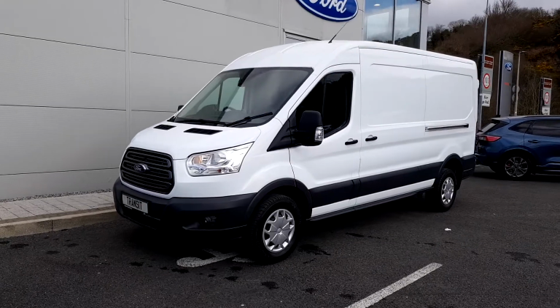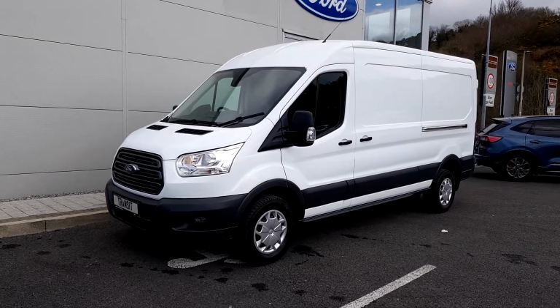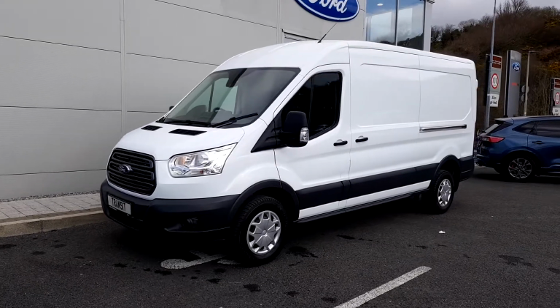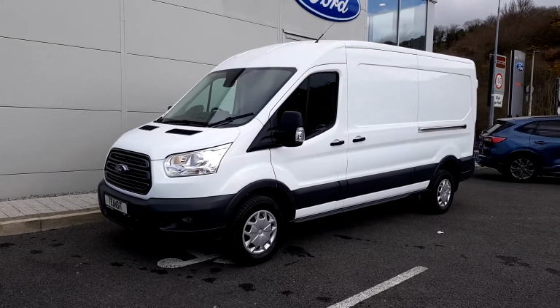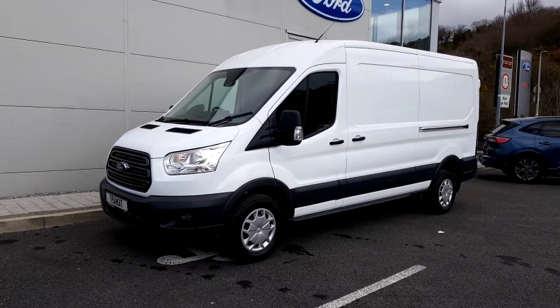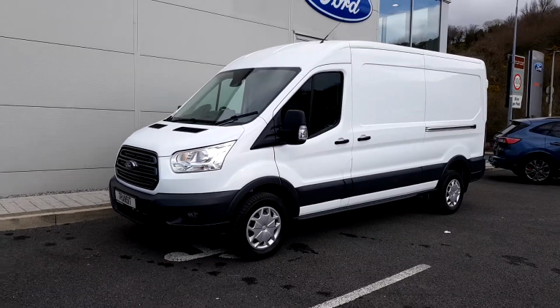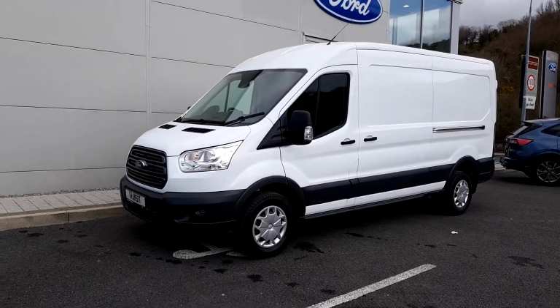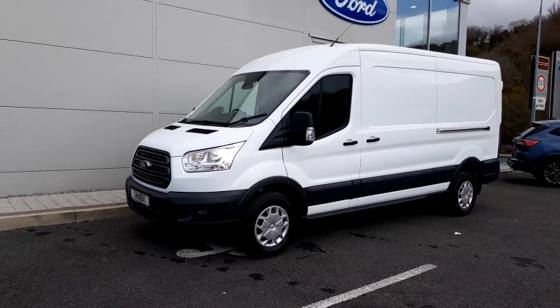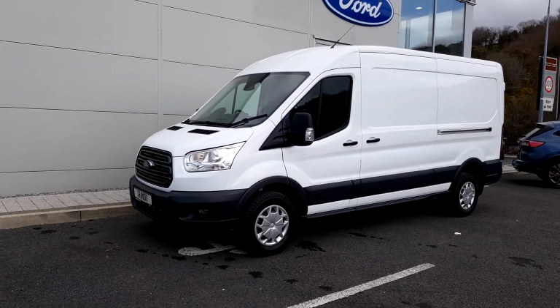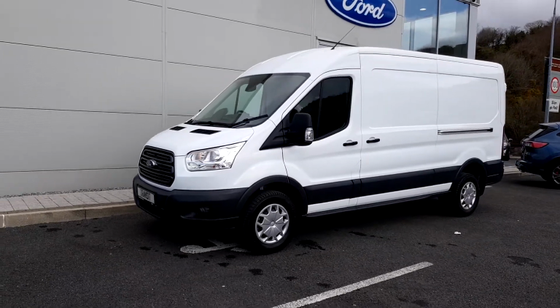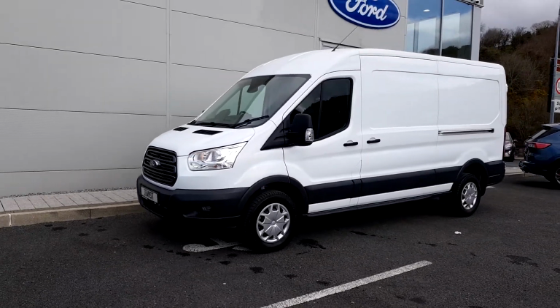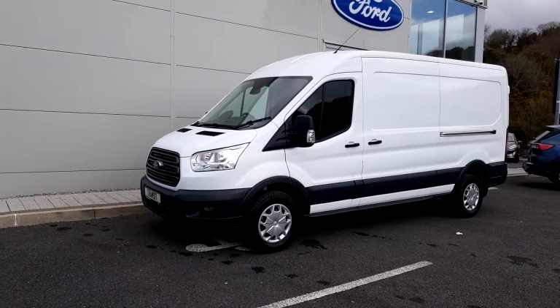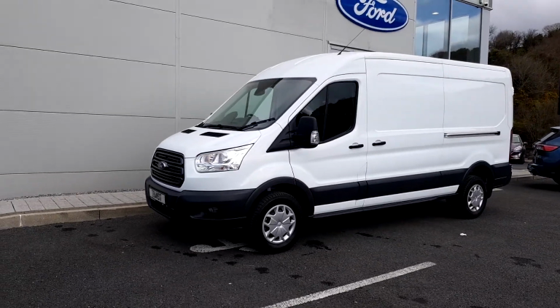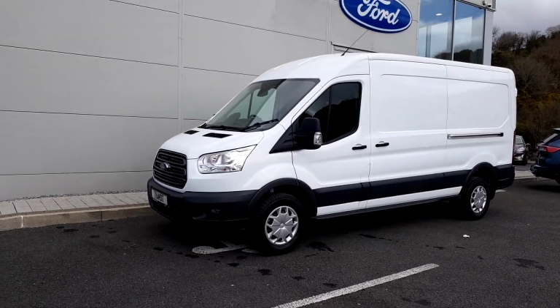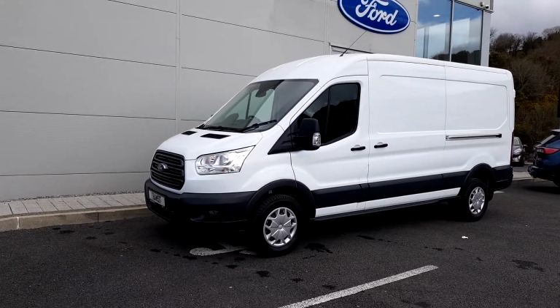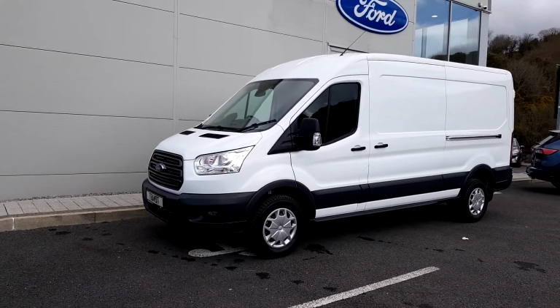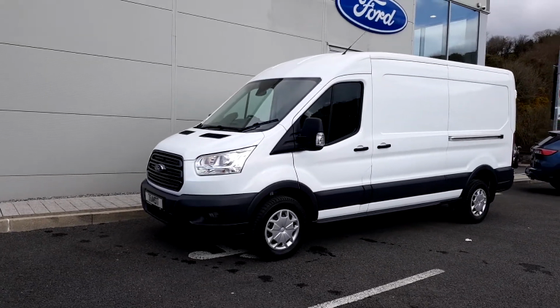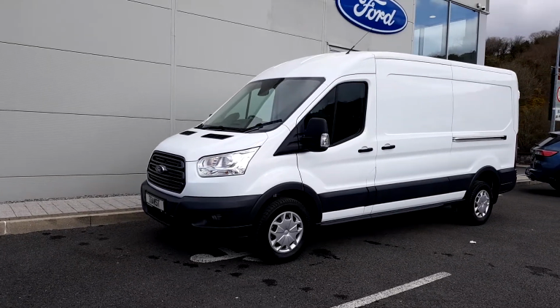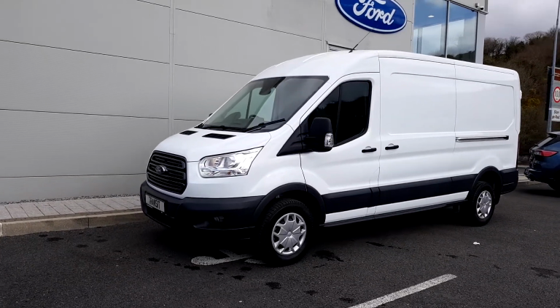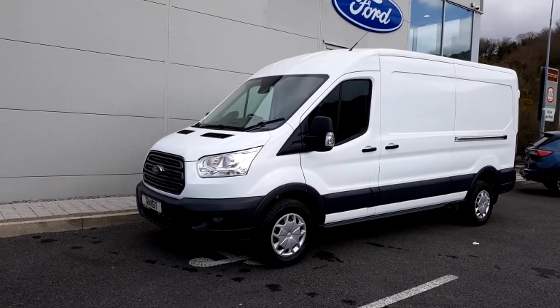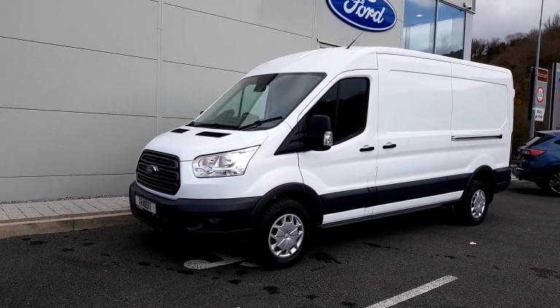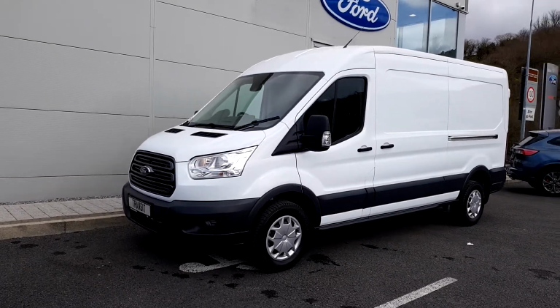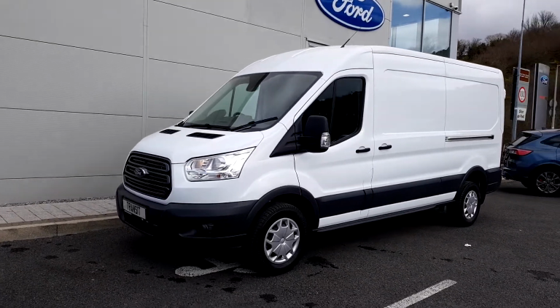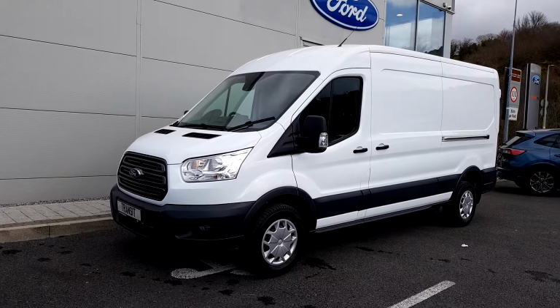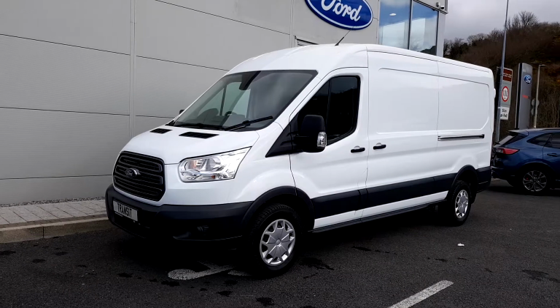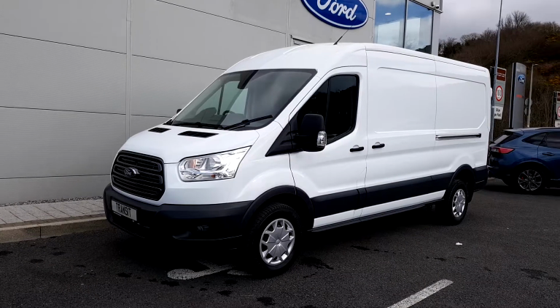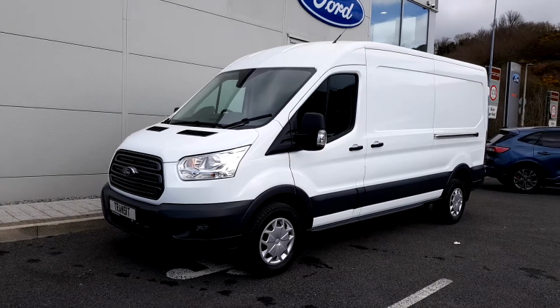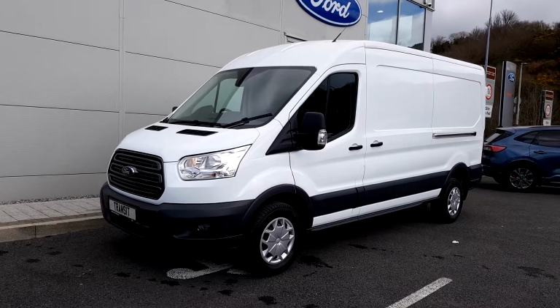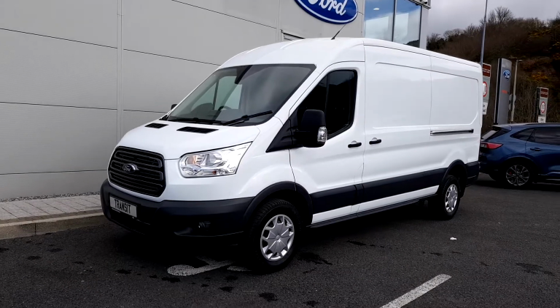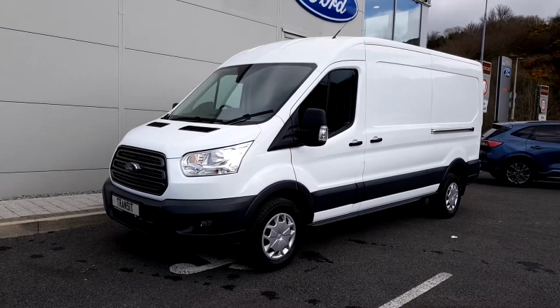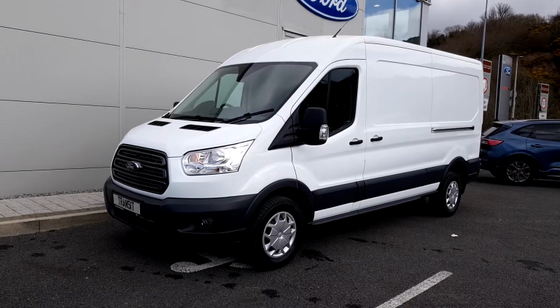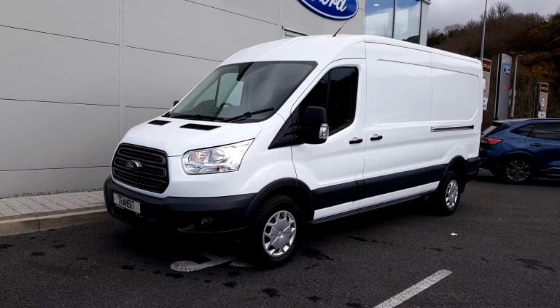As you can see it's finished in frozen white, with wheel covers, front and rear parking sensors and front fog lights.